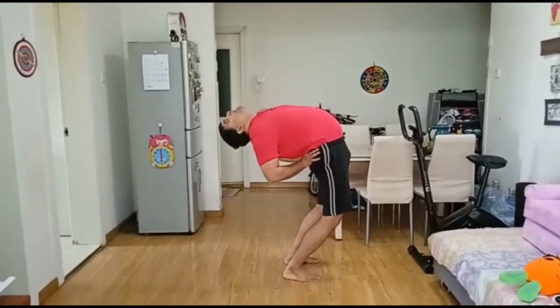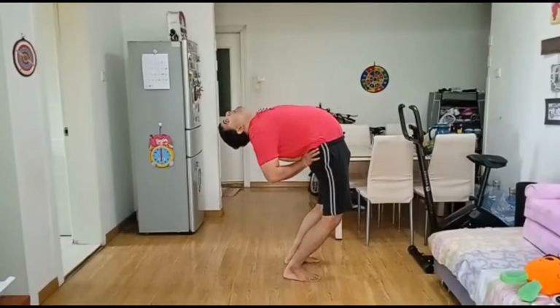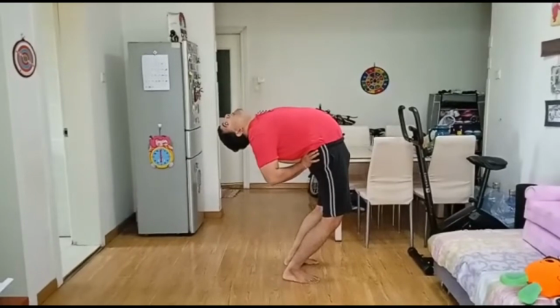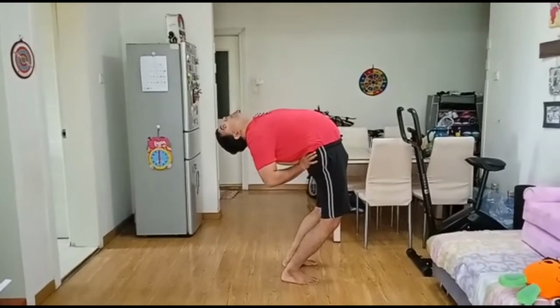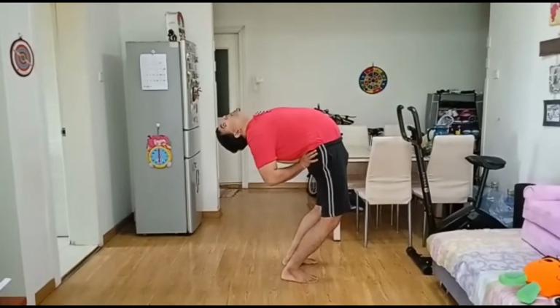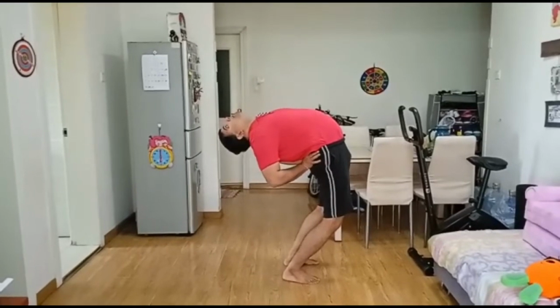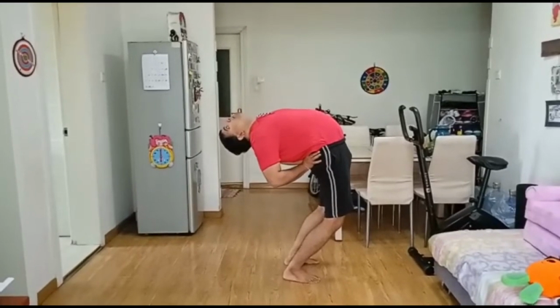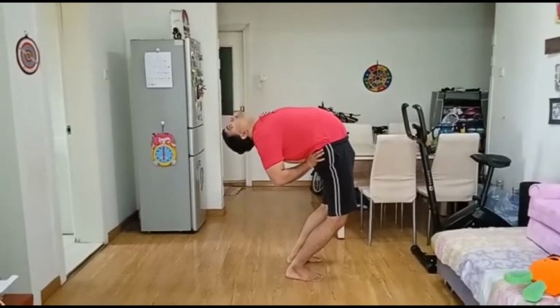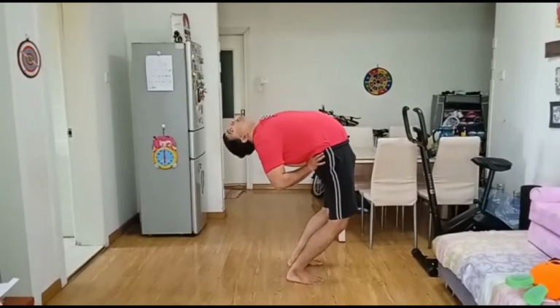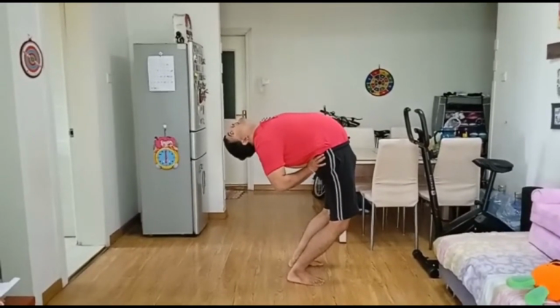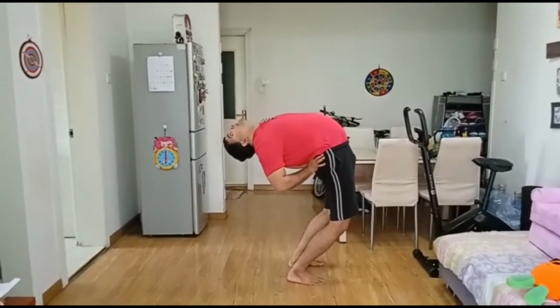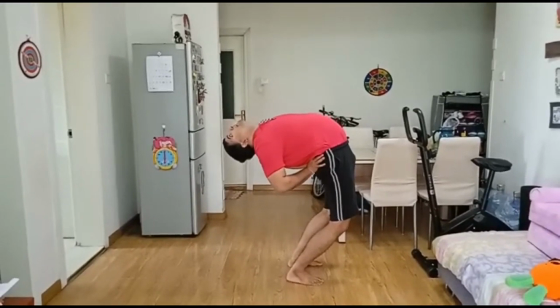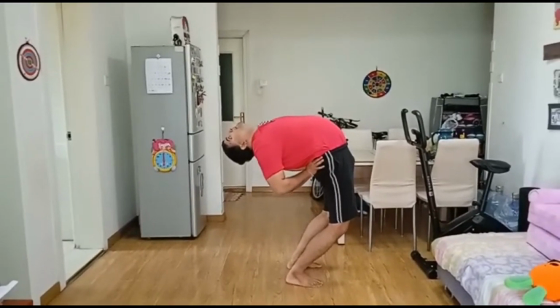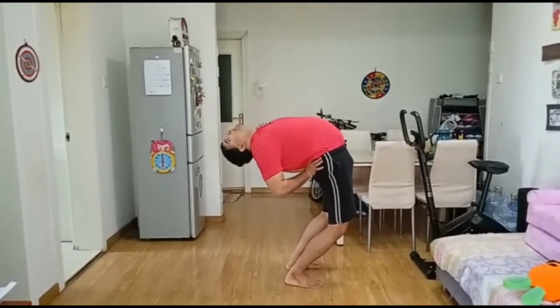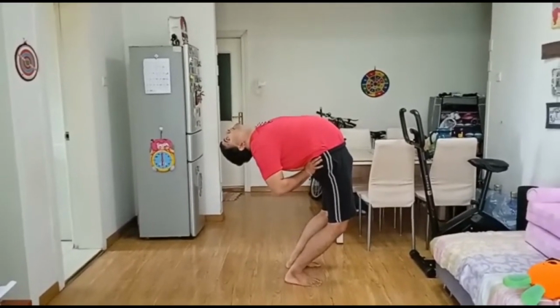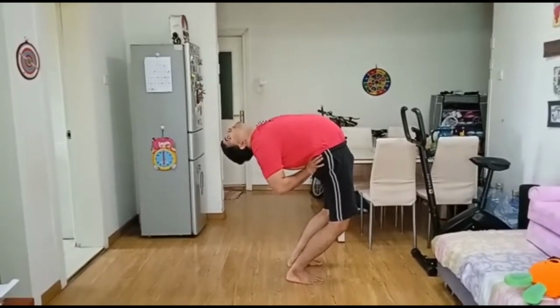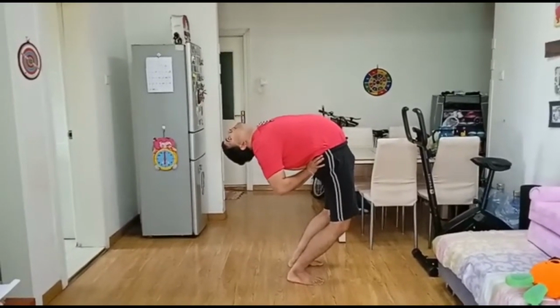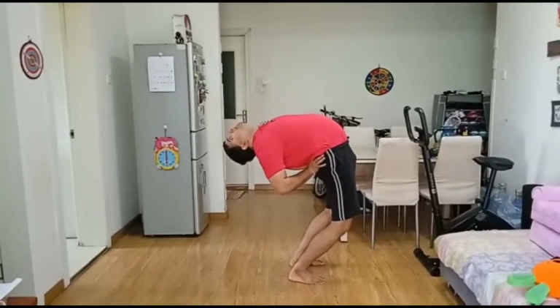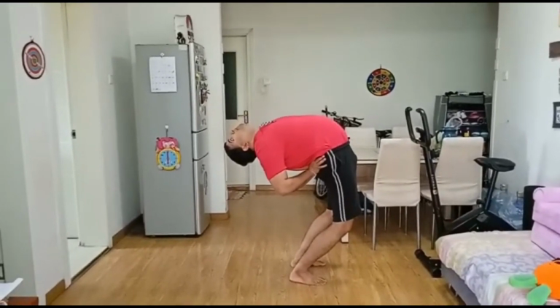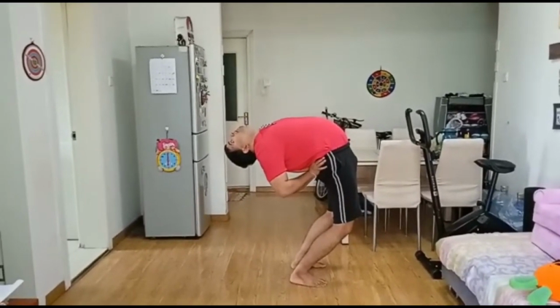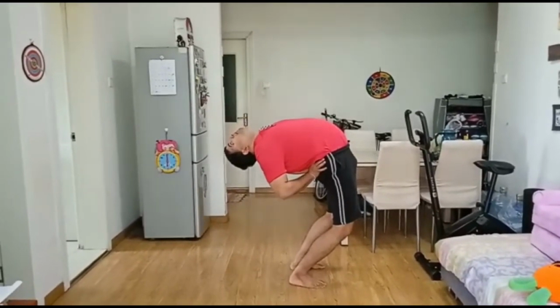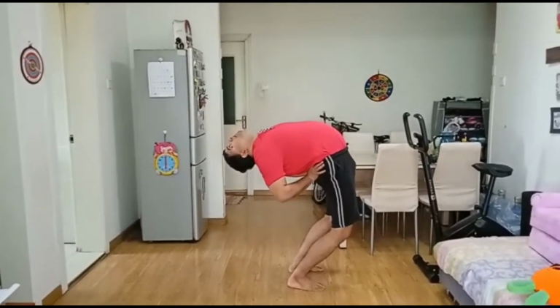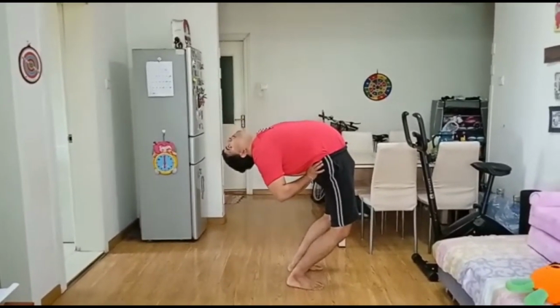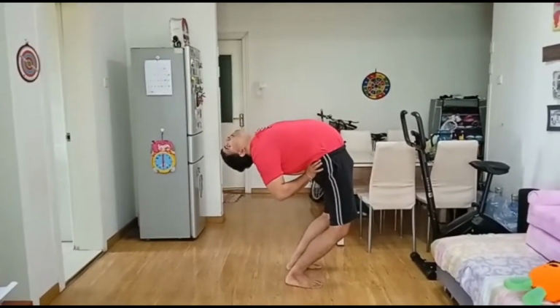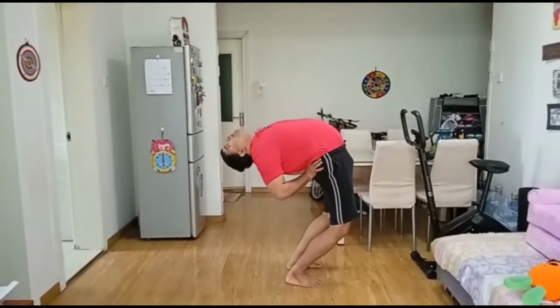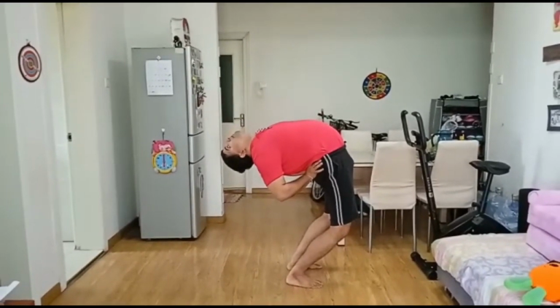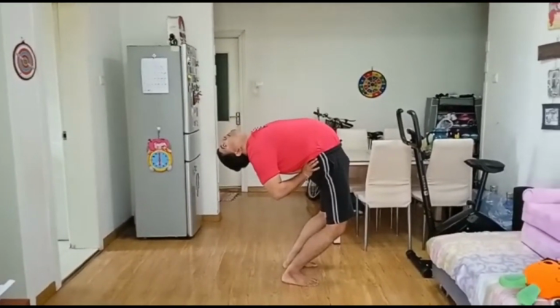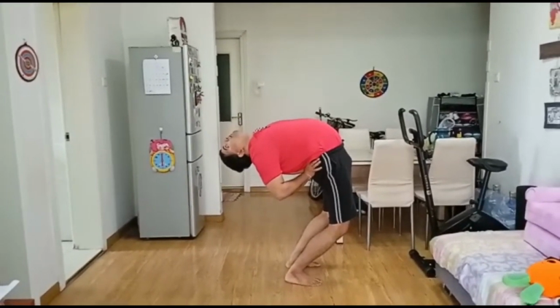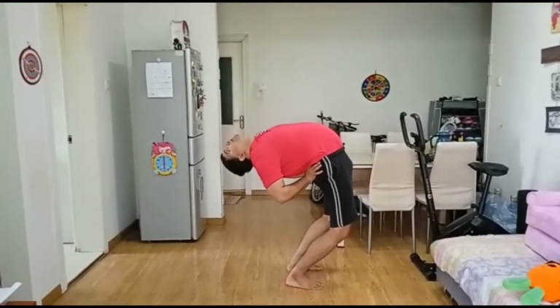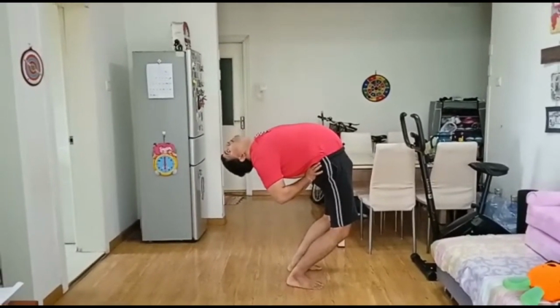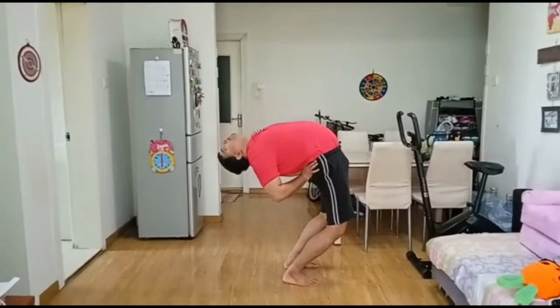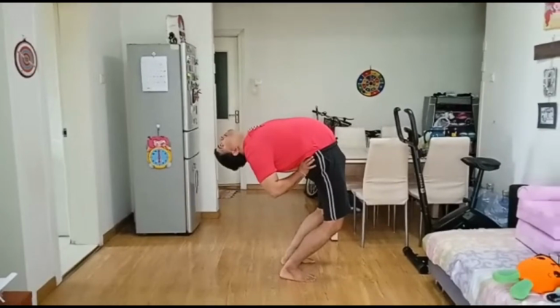Exhale, come to the original position and relax. You can have two or more rounds.